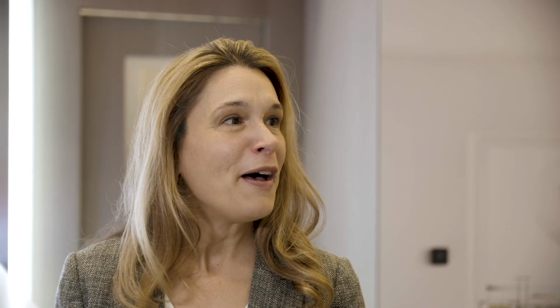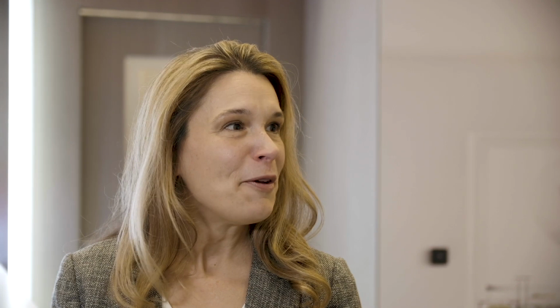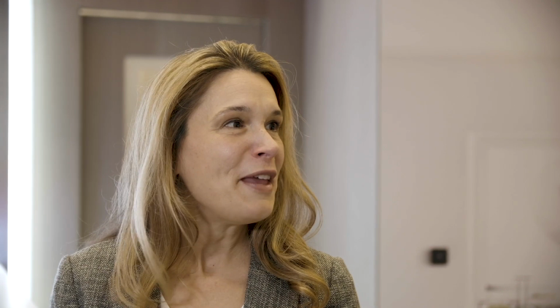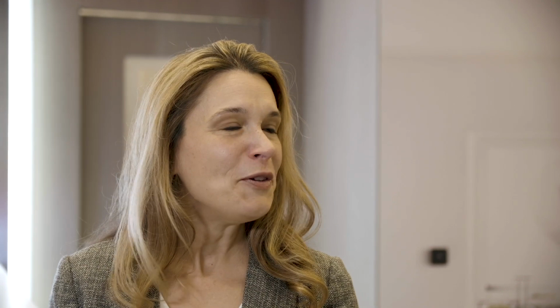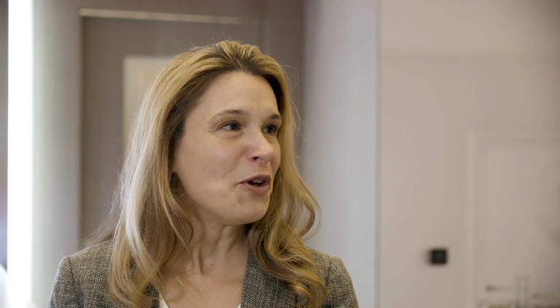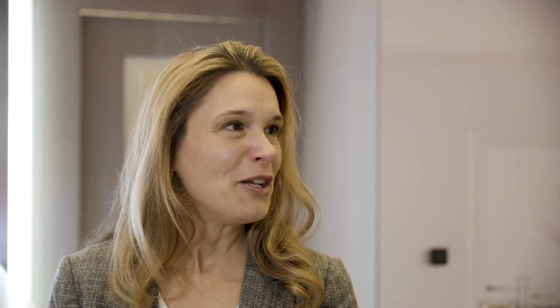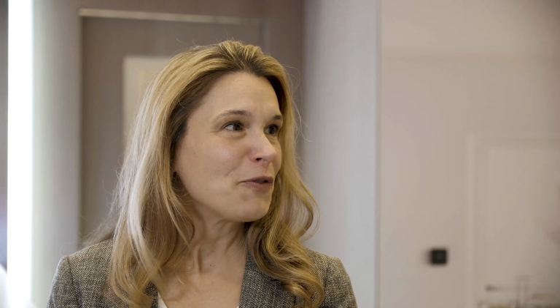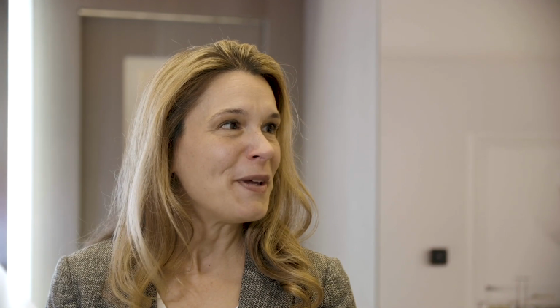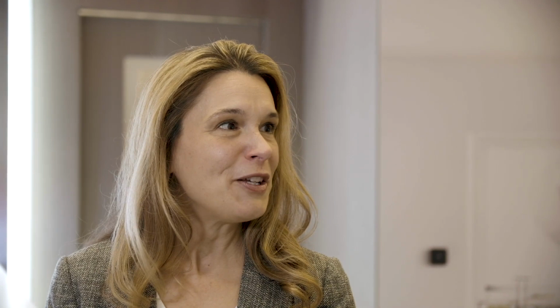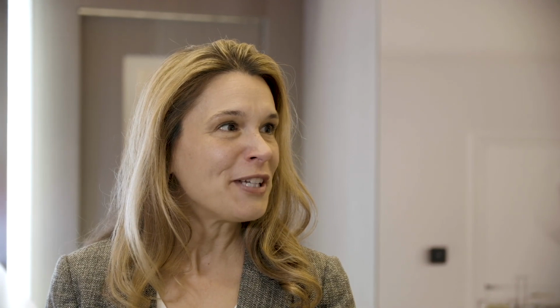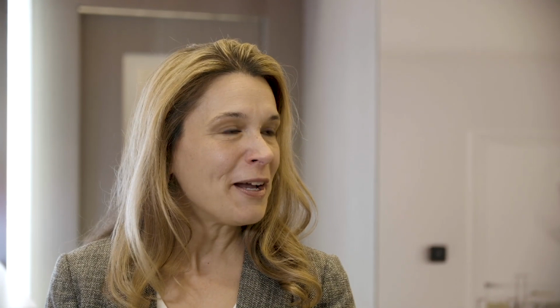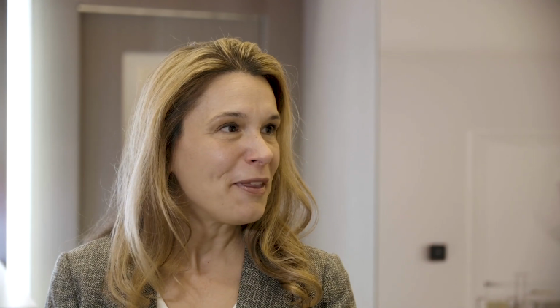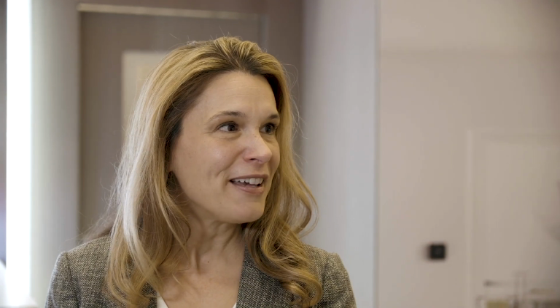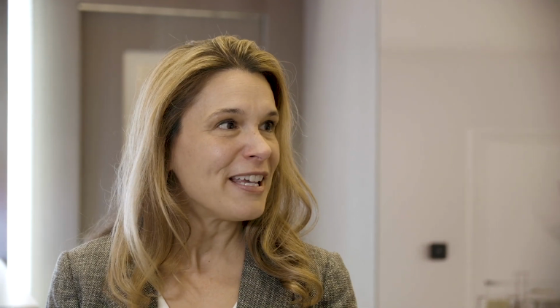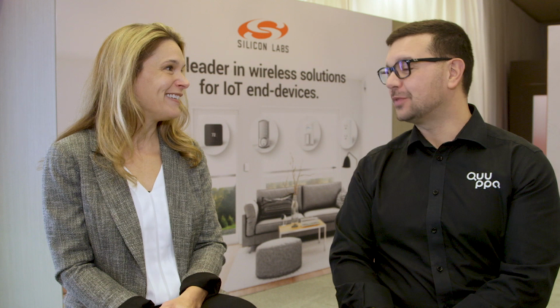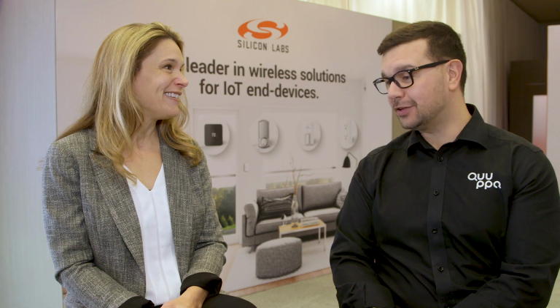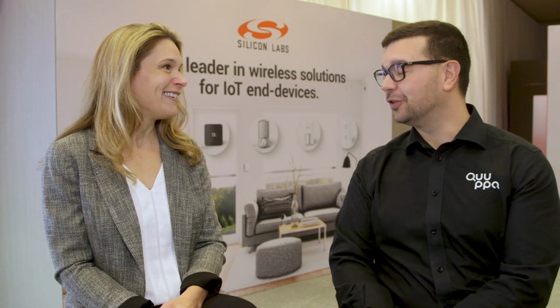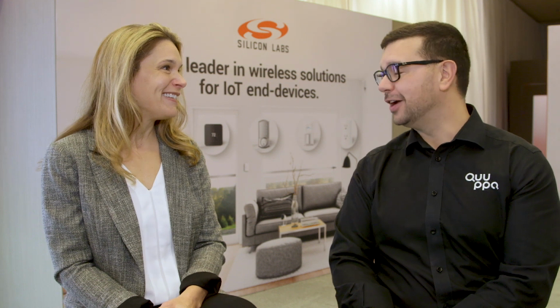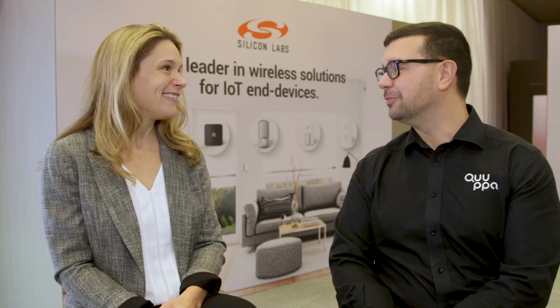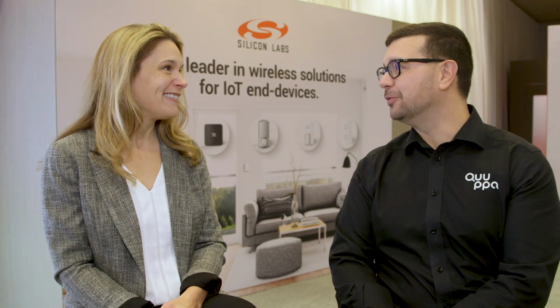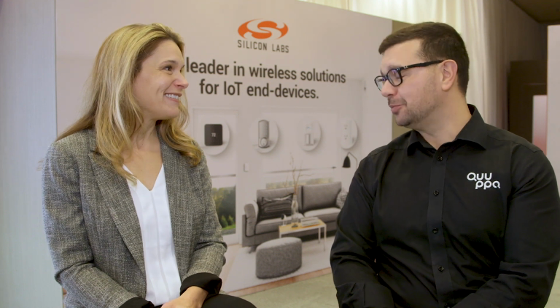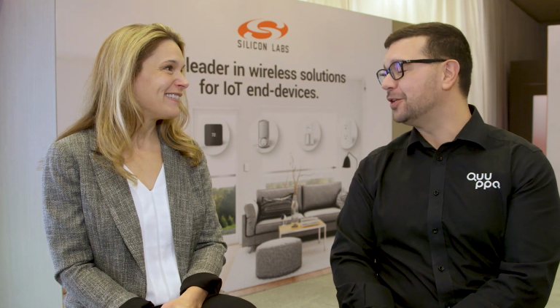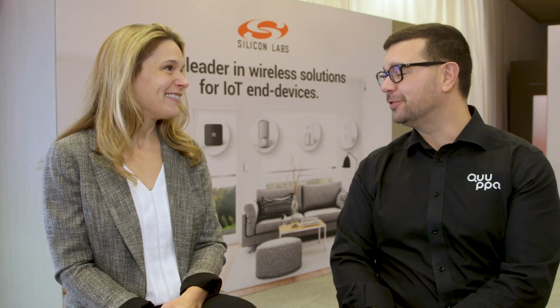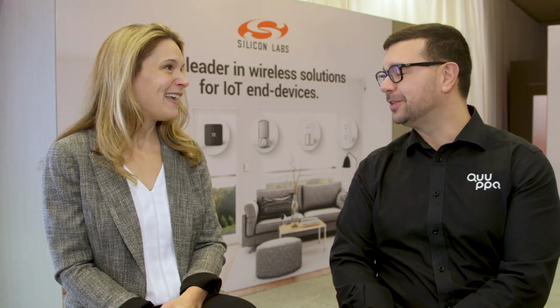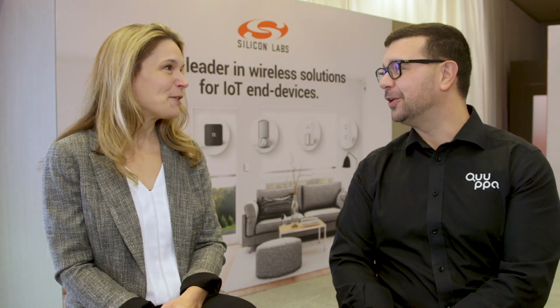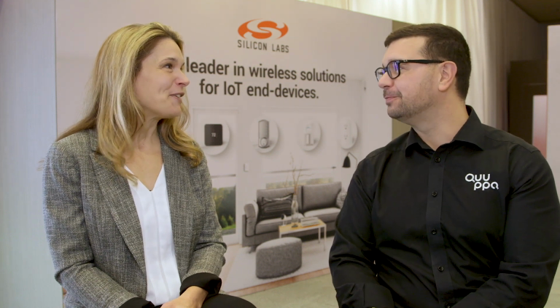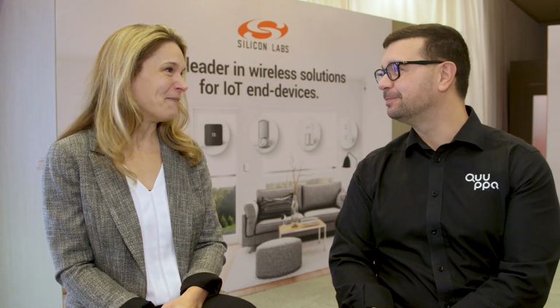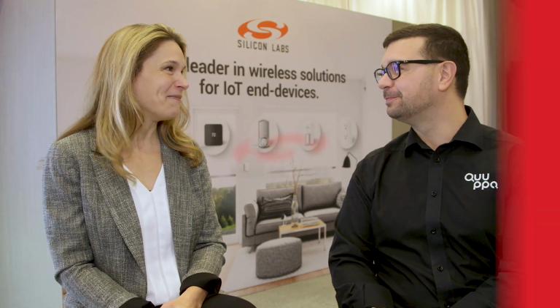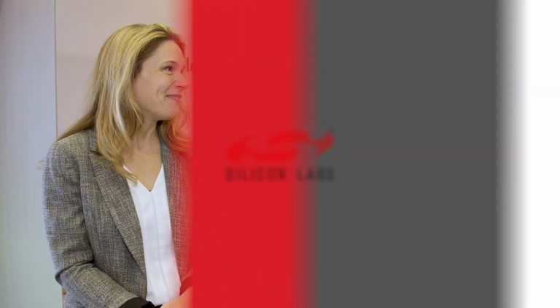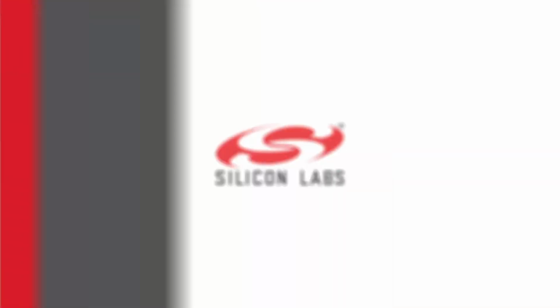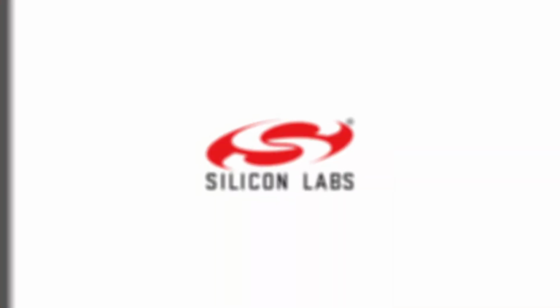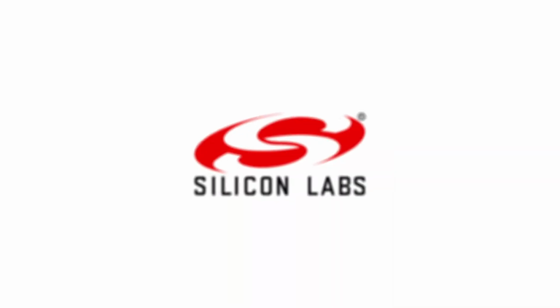Fabio, thank you so much for spending your time with us. Thanks for inviting me, it was a pleasure. Thank you.